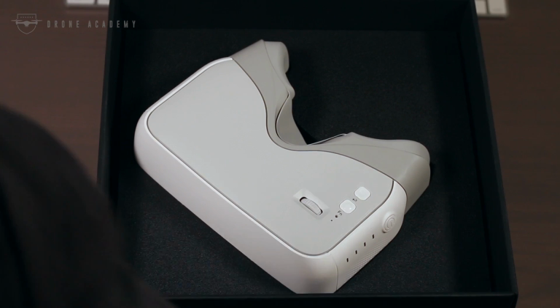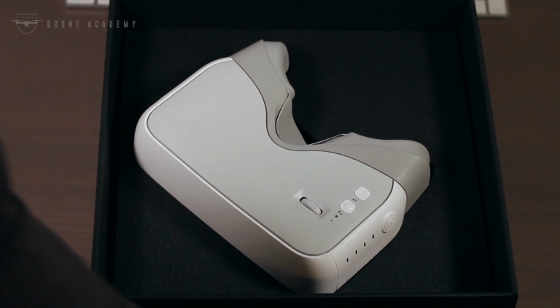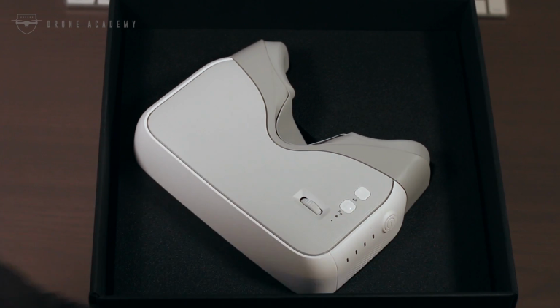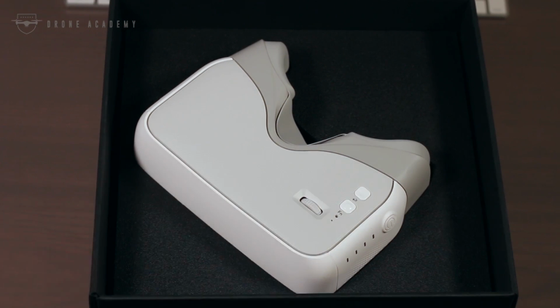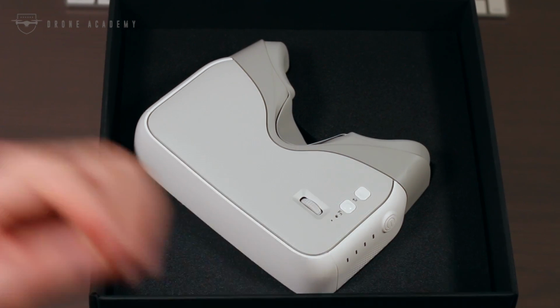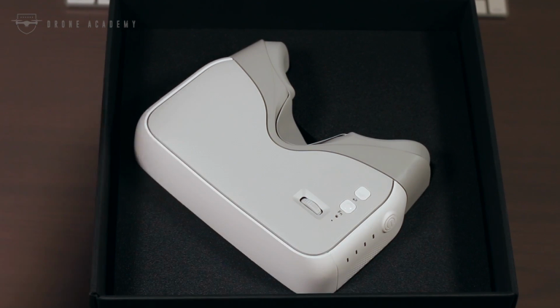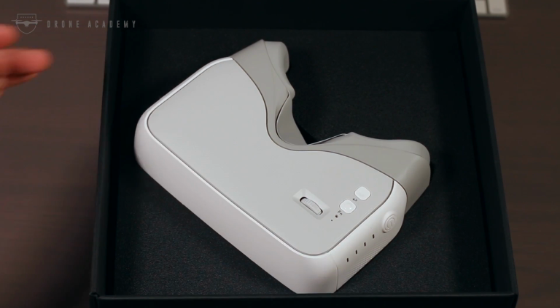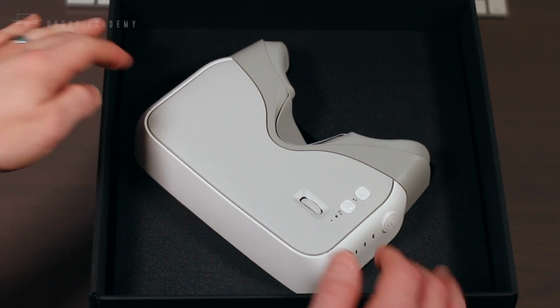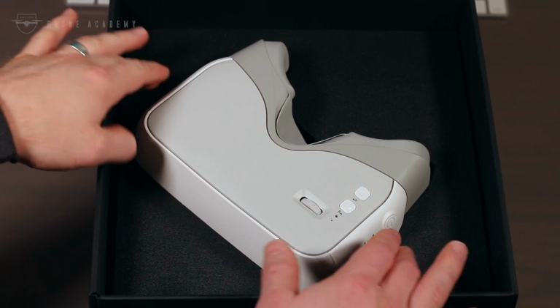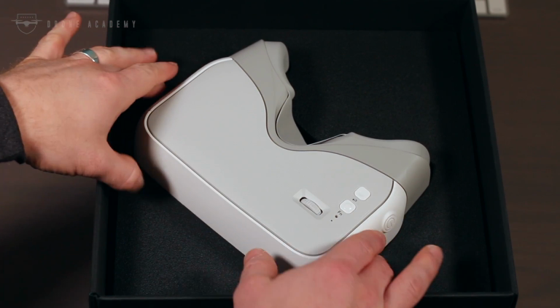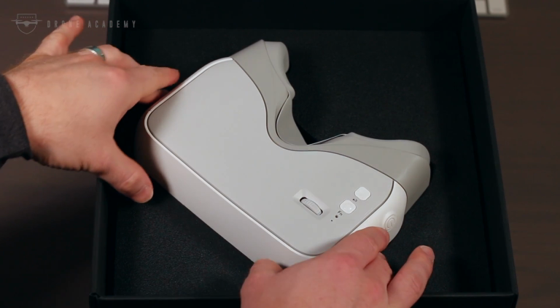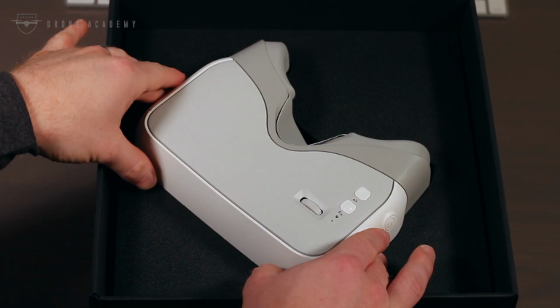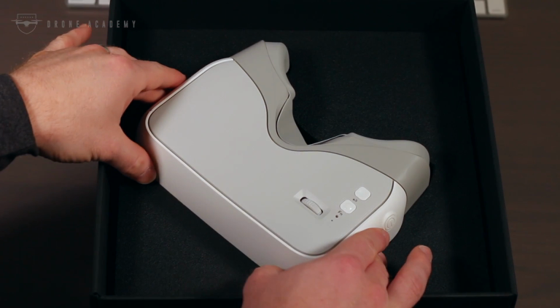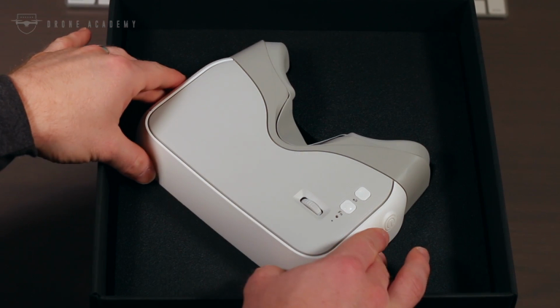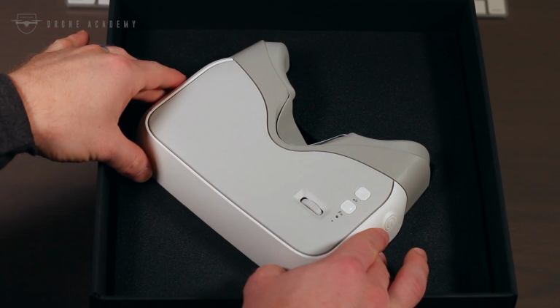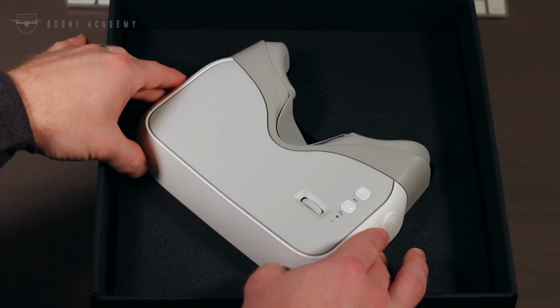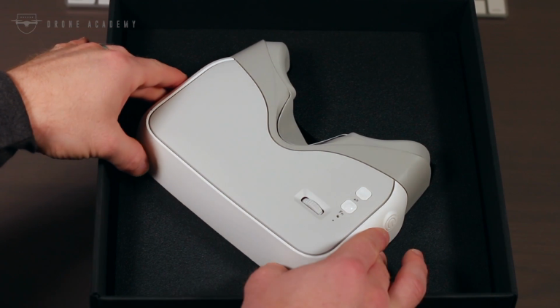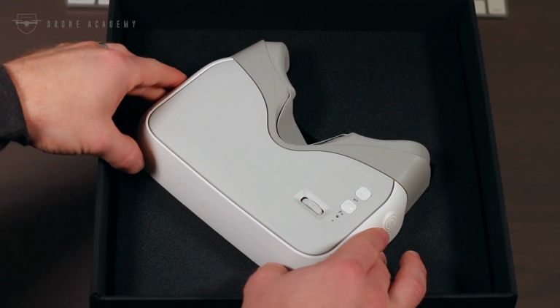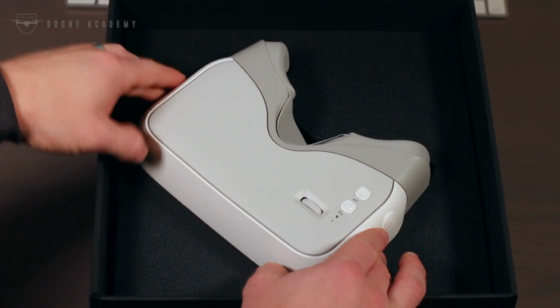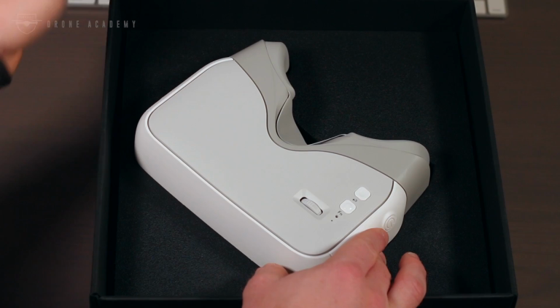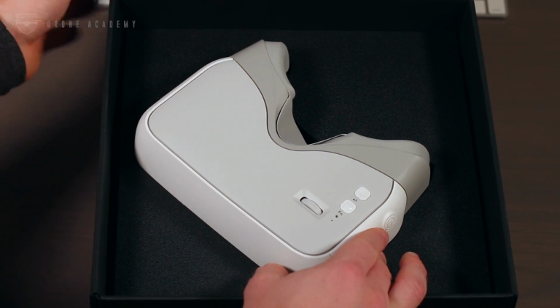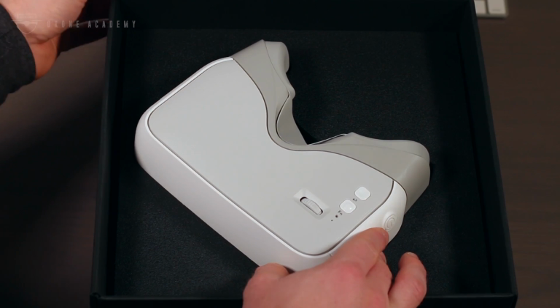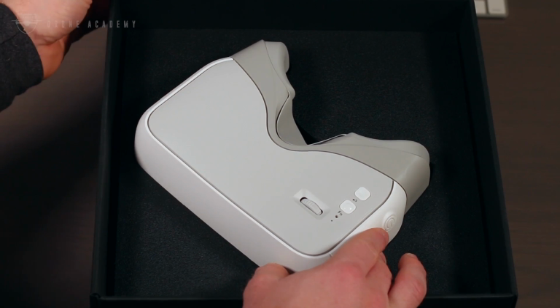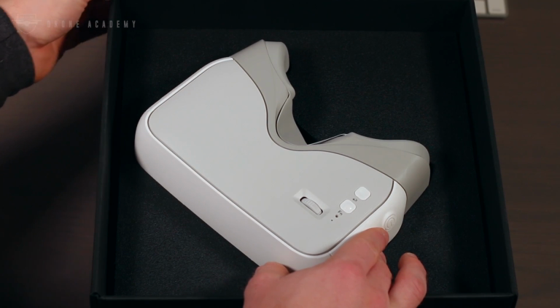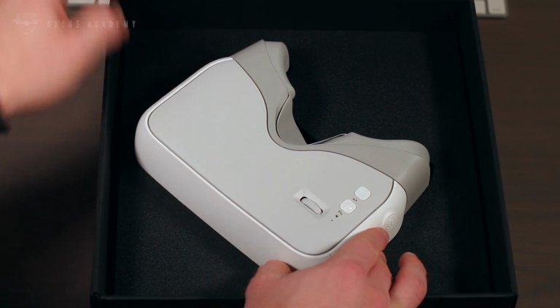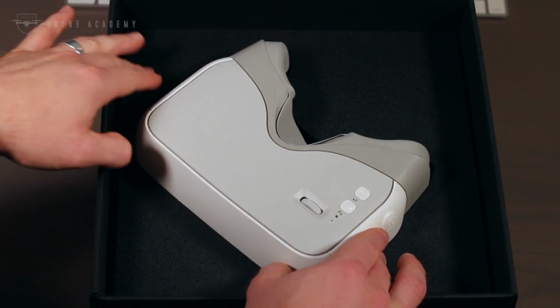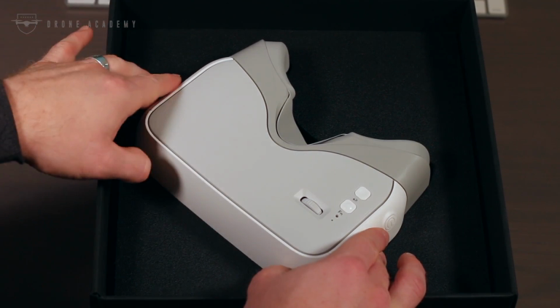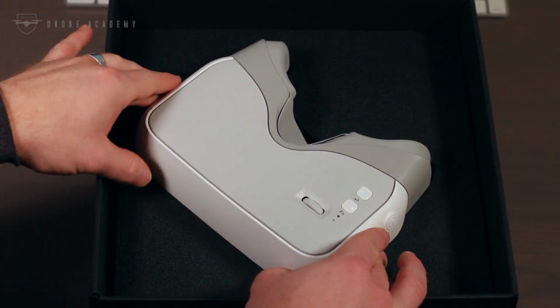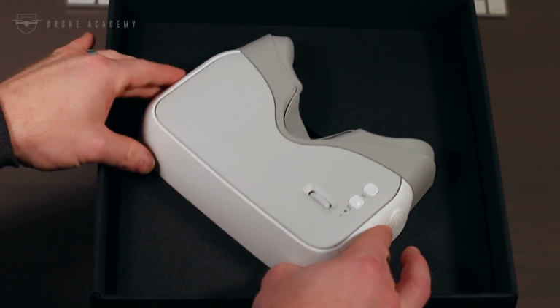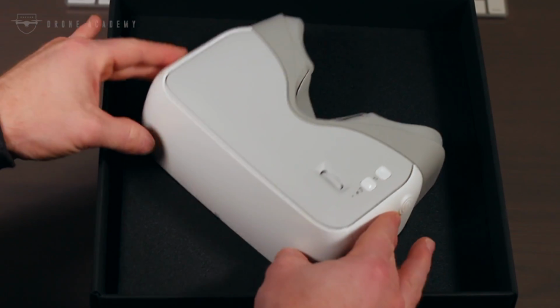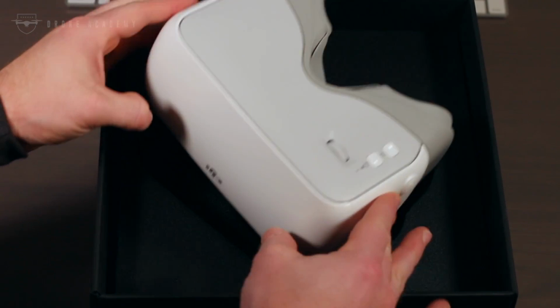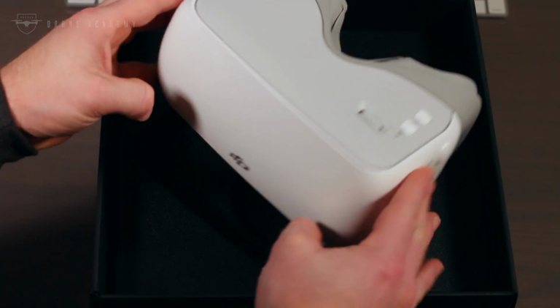At $449, the DJI Goggles is certainly not an impulse buy. So for that amount, let's take a look and see what you get.